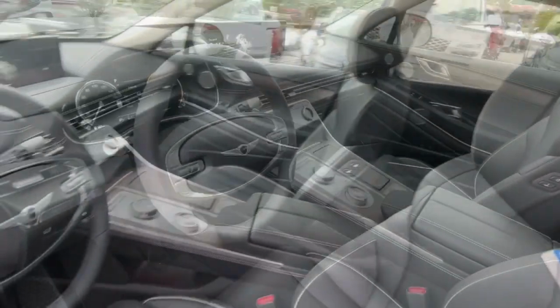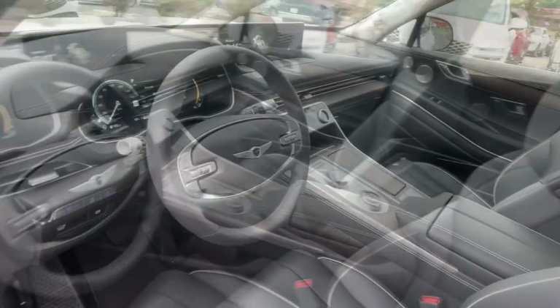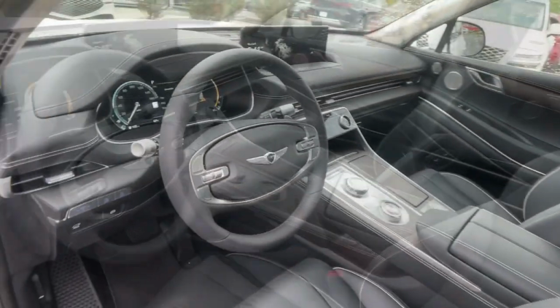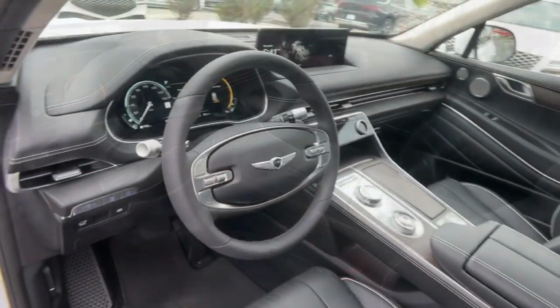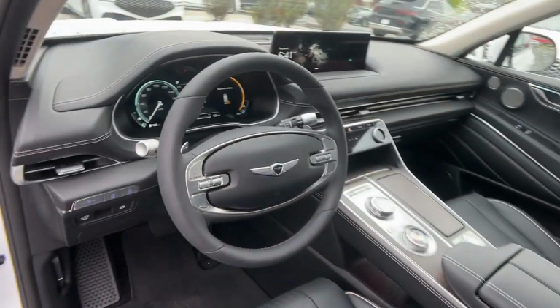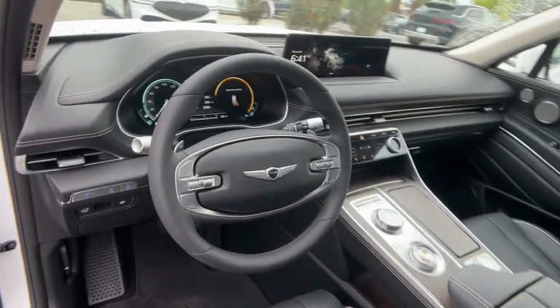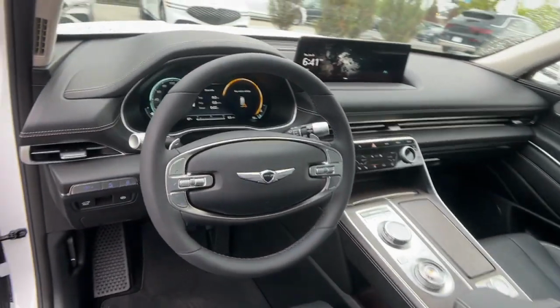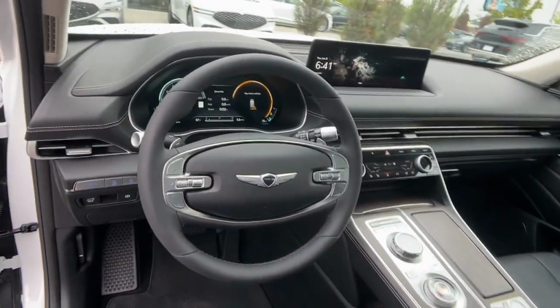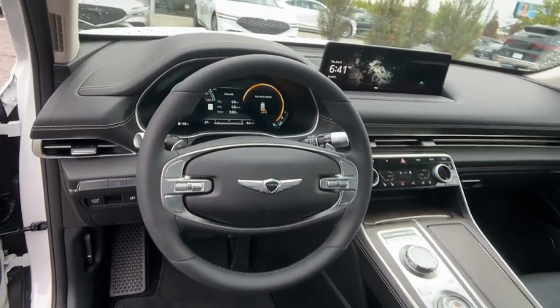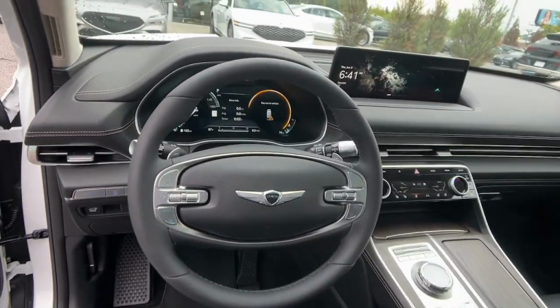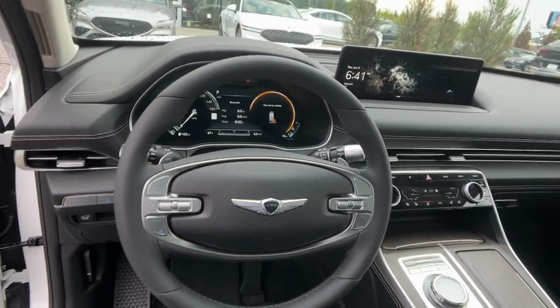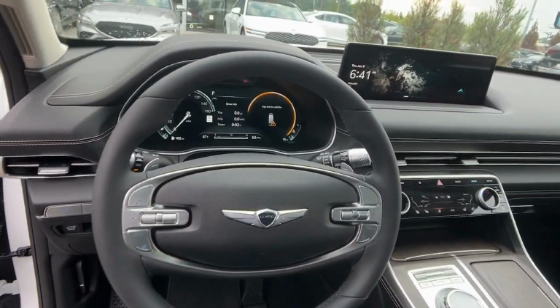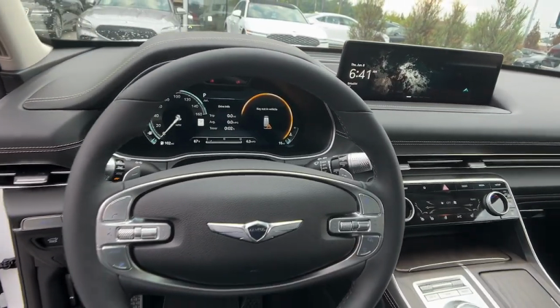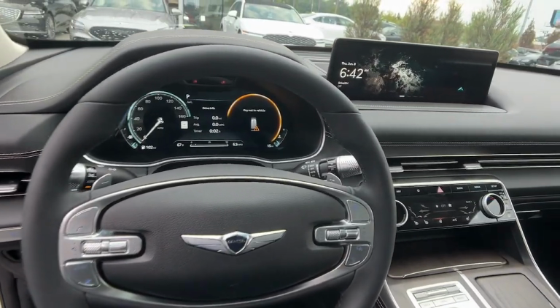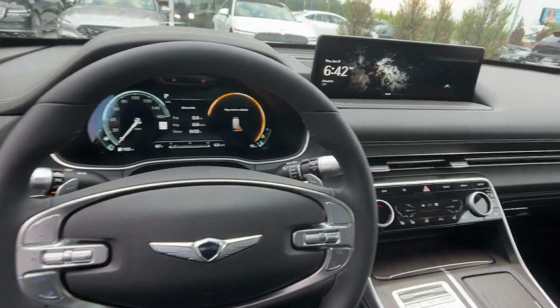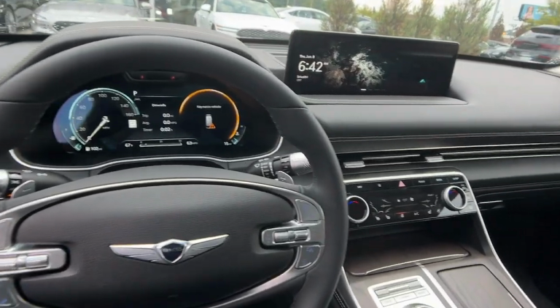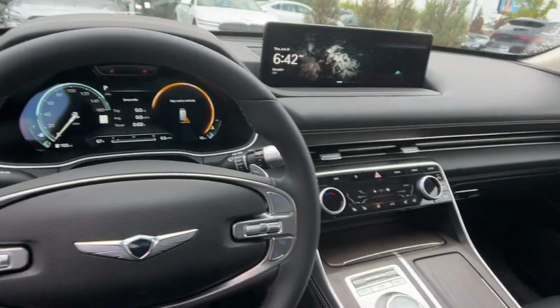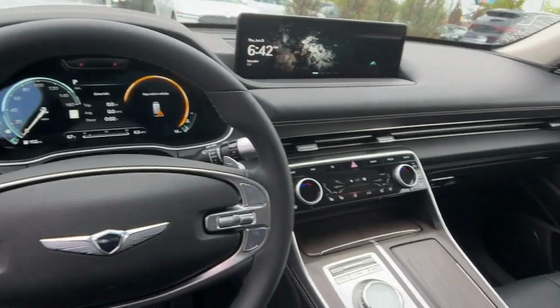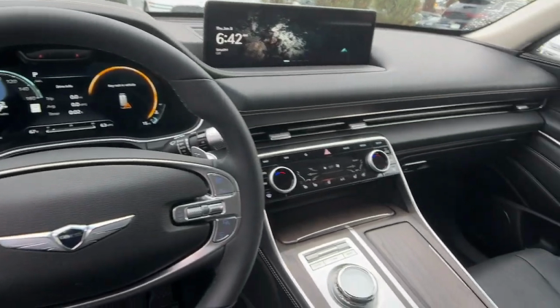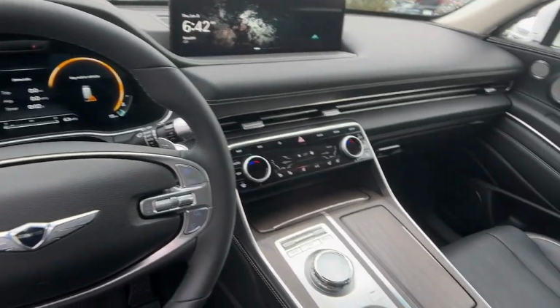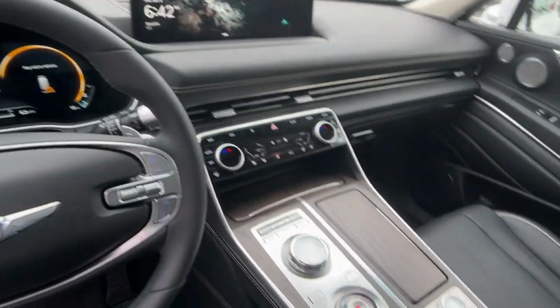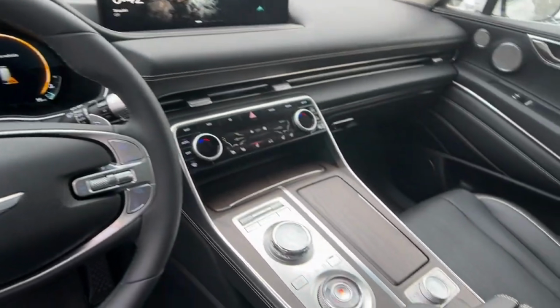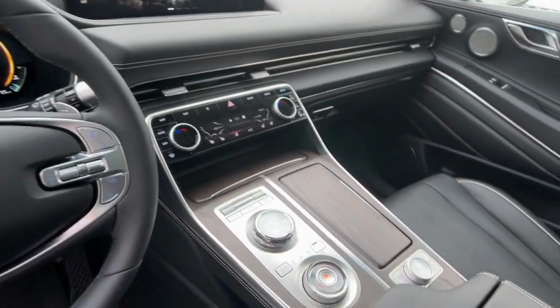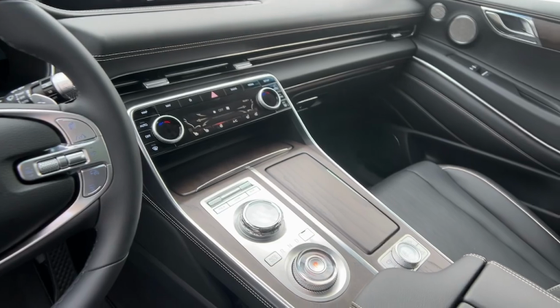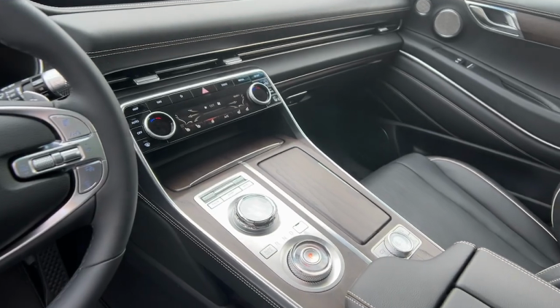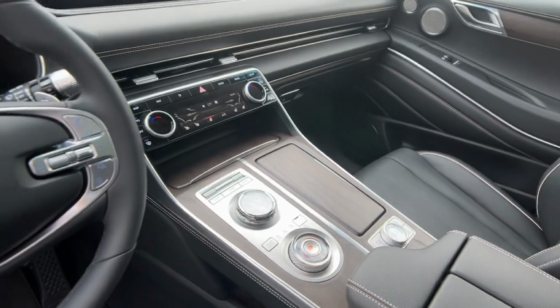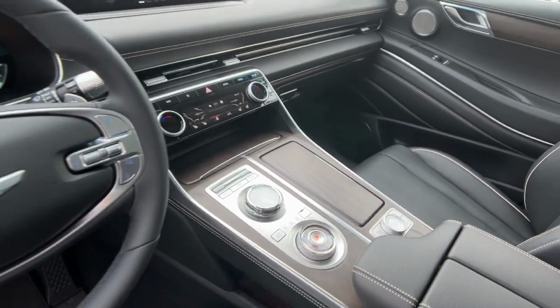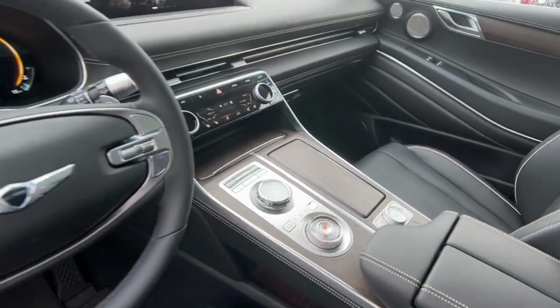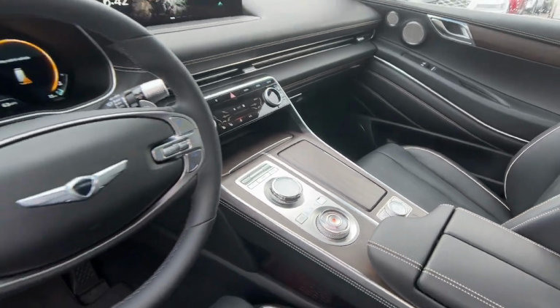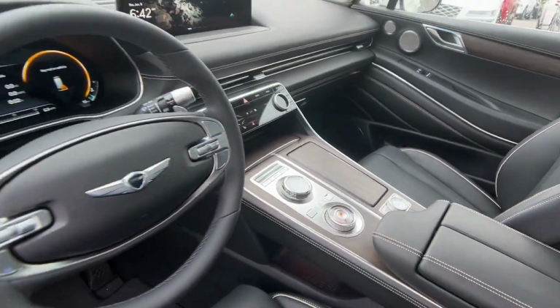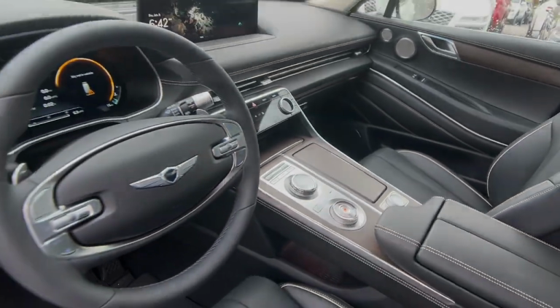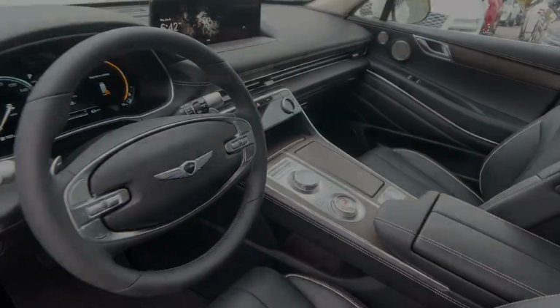Reimagine your daily drive. Get into the luxury SUV designed for today's world.